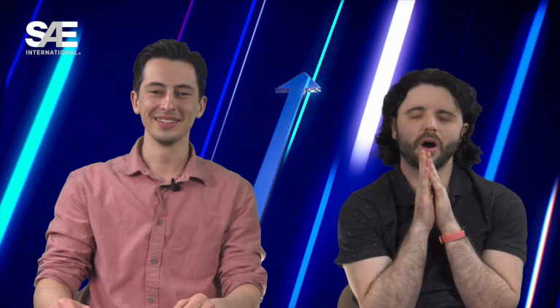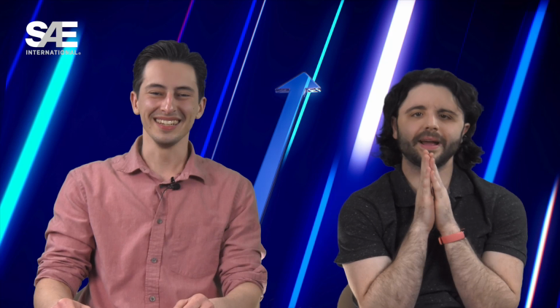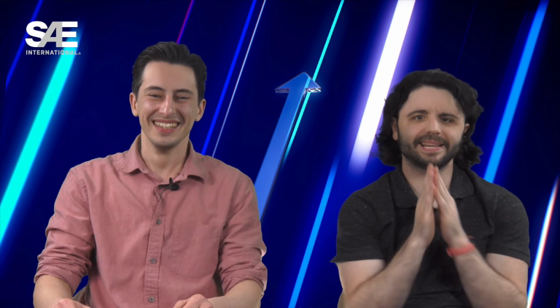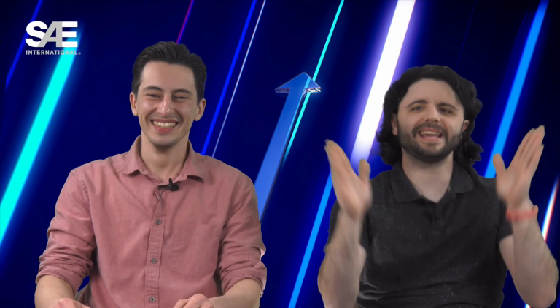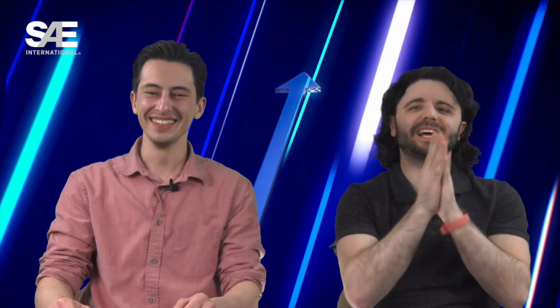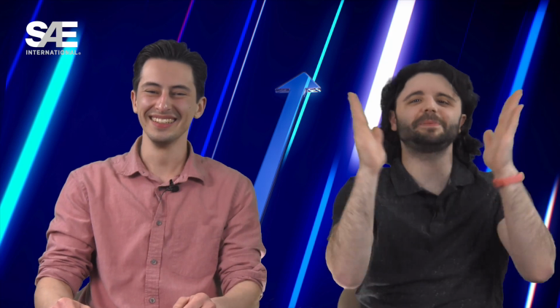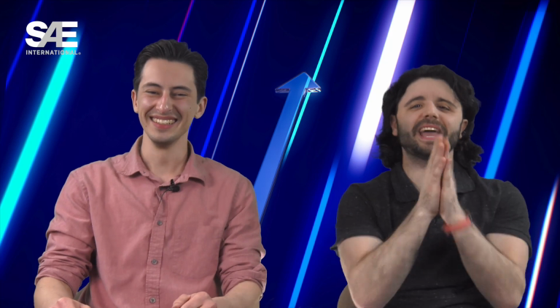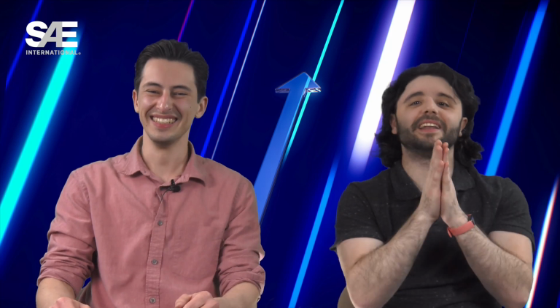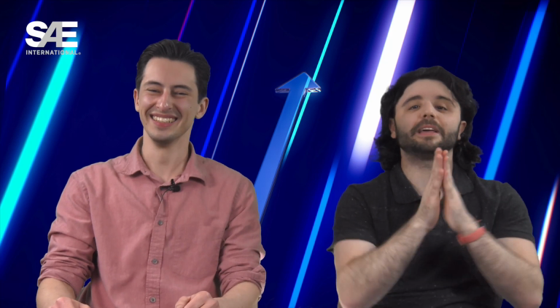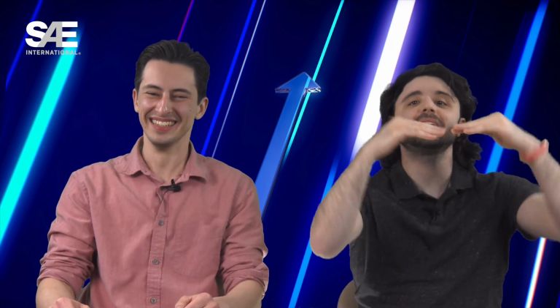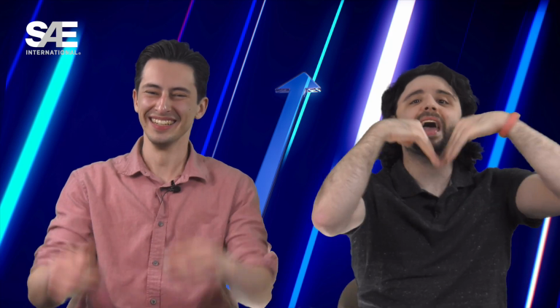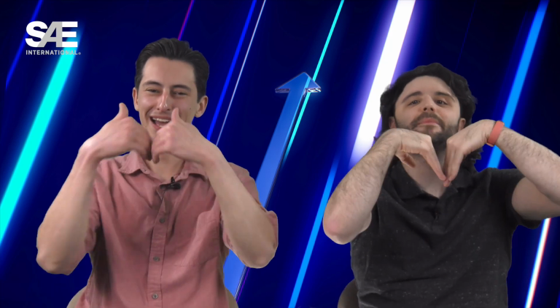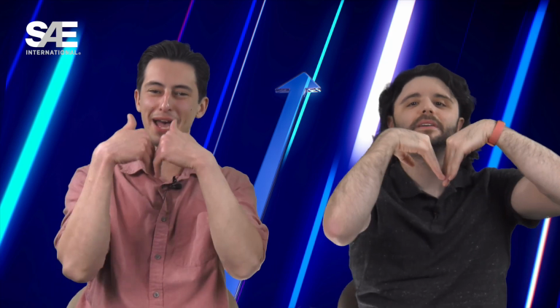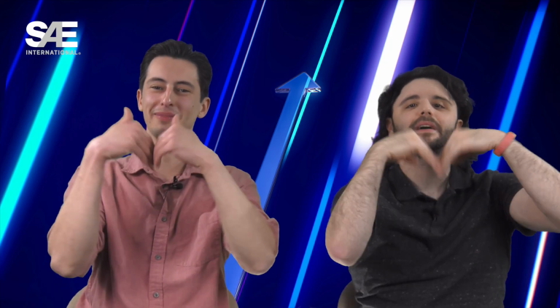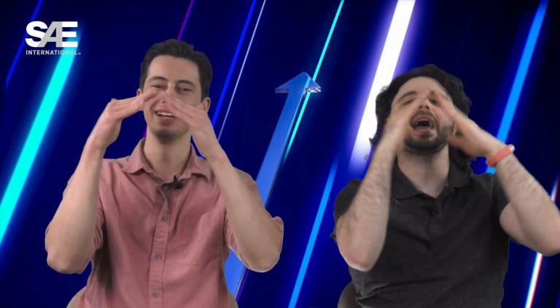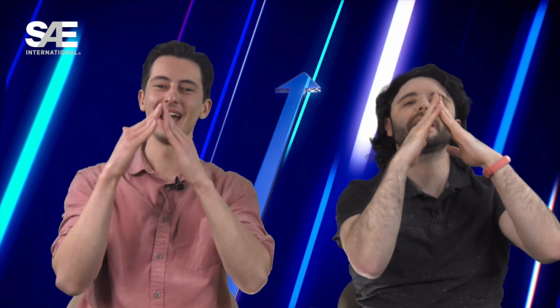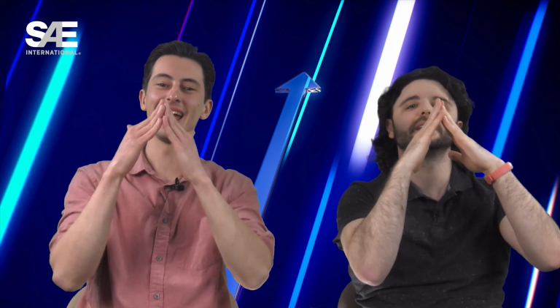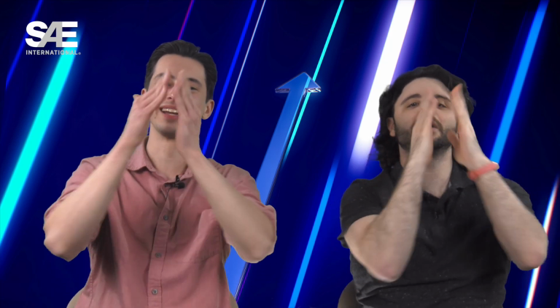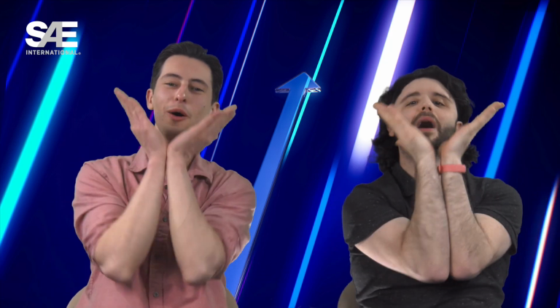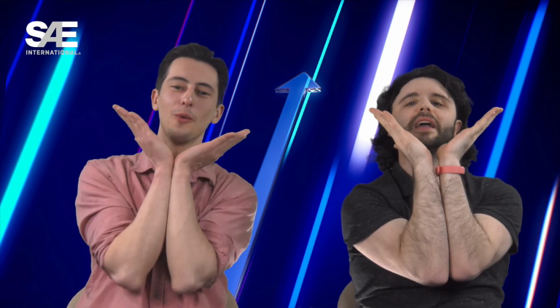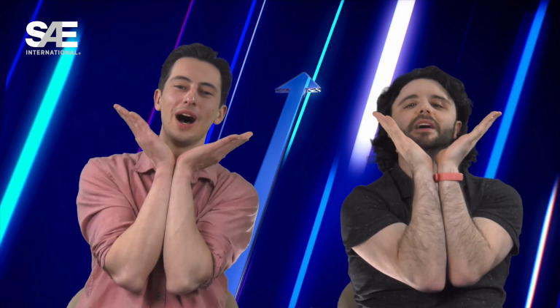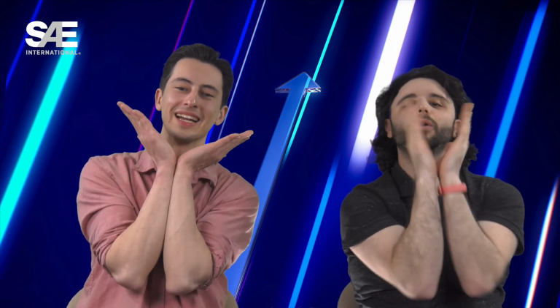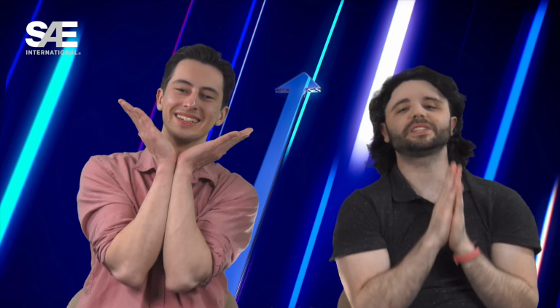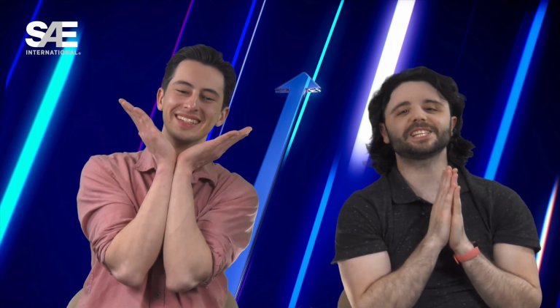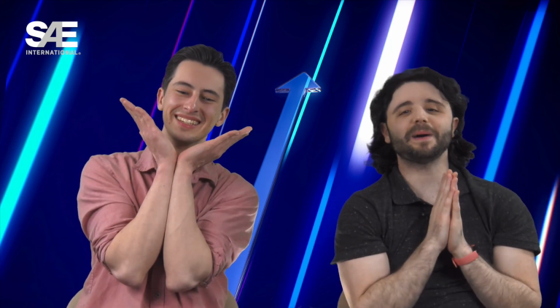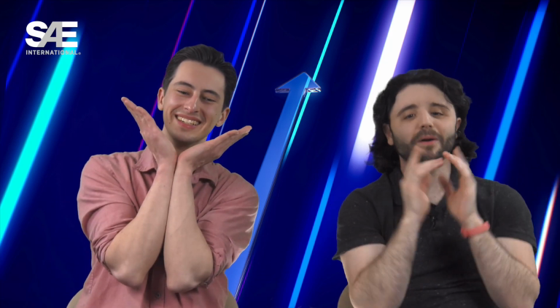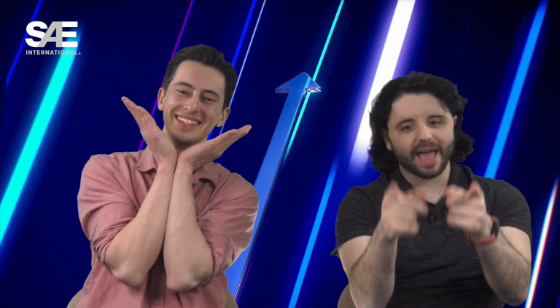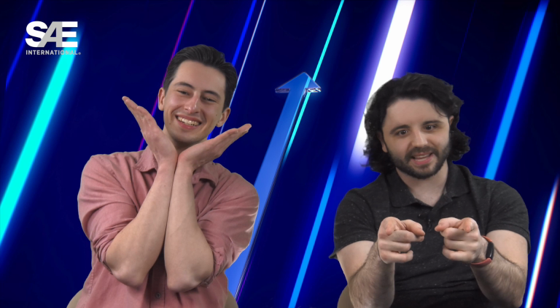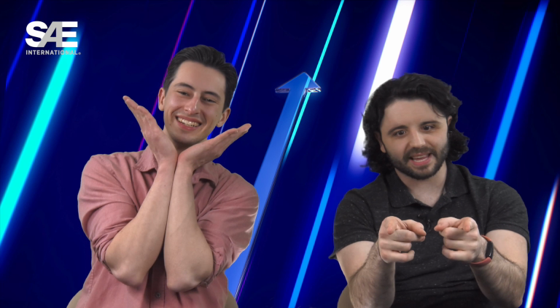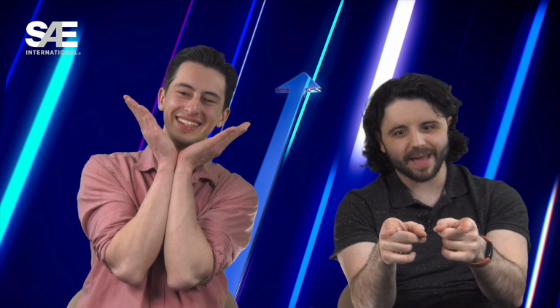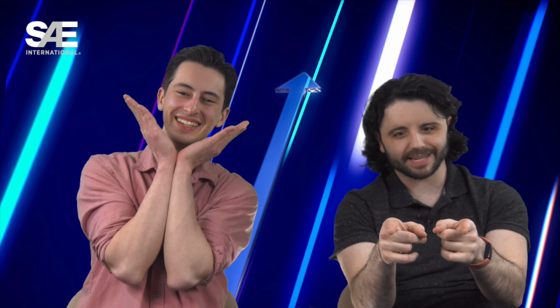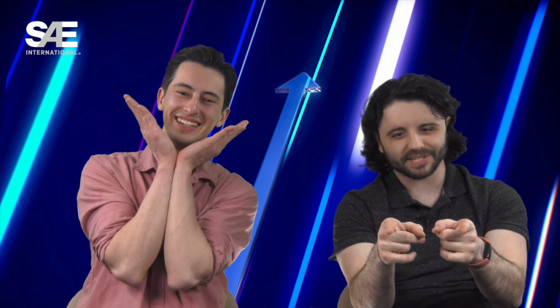All right team, let's begin. Give me an M. M. A. A. Y. What's that spell? SAE May Edition.